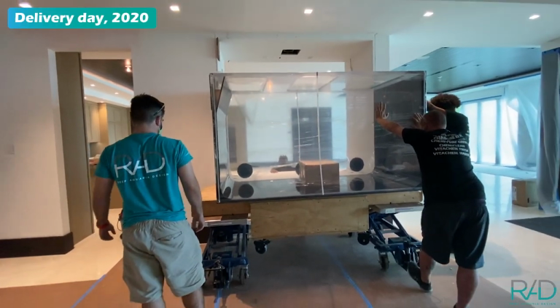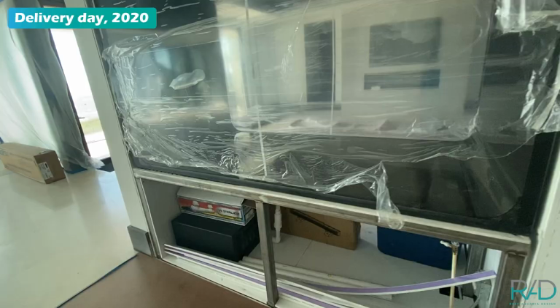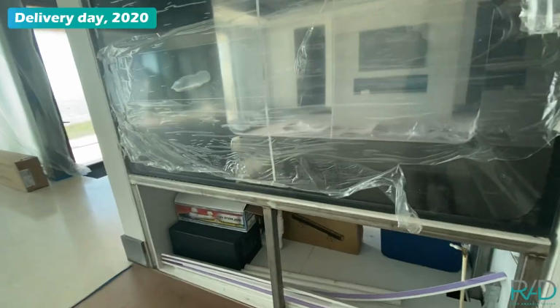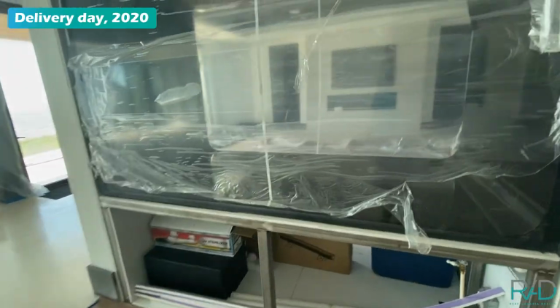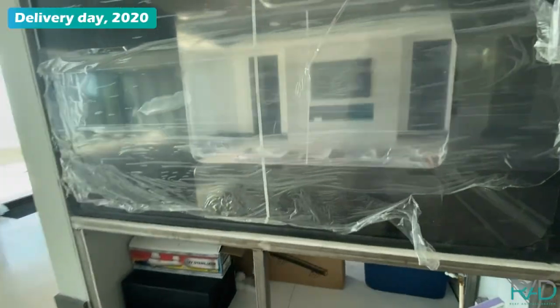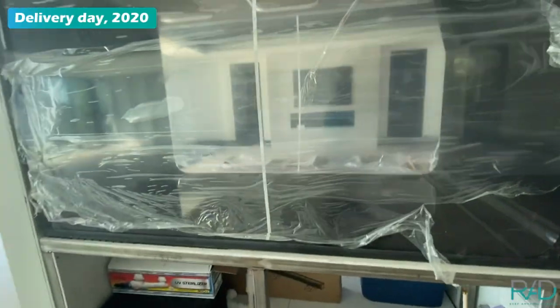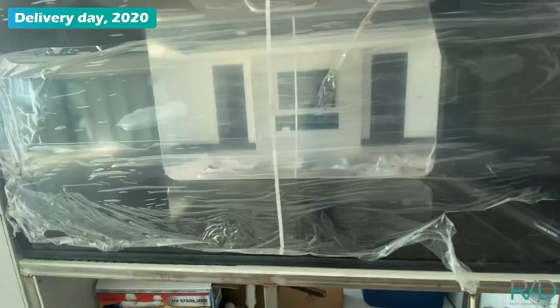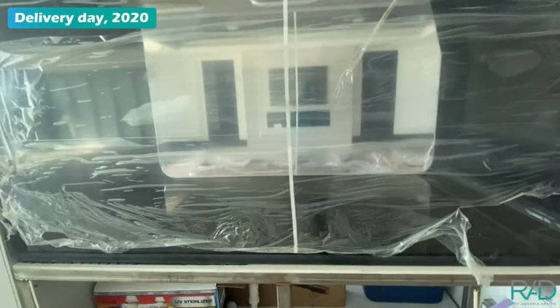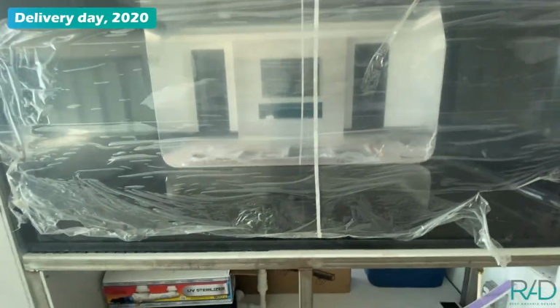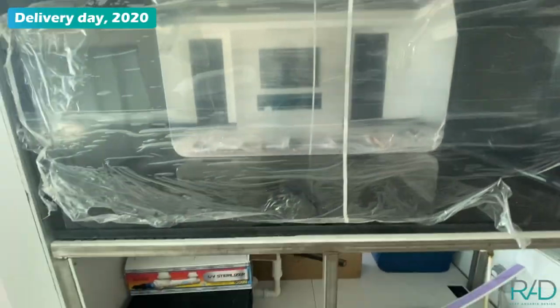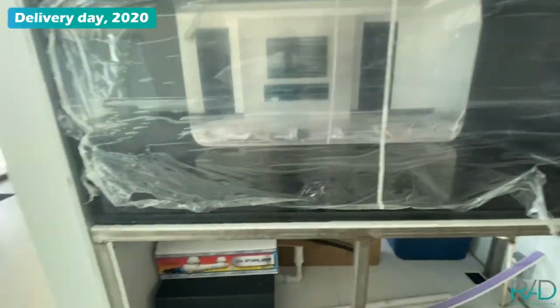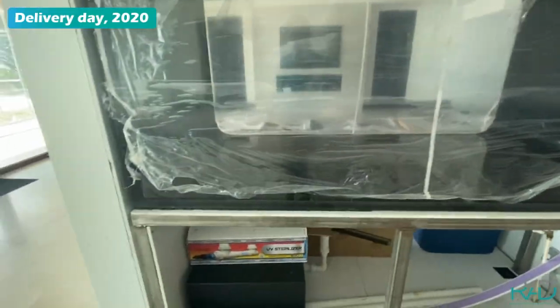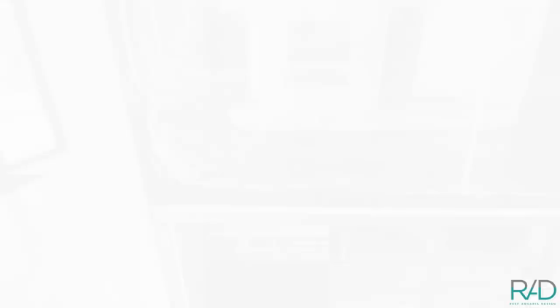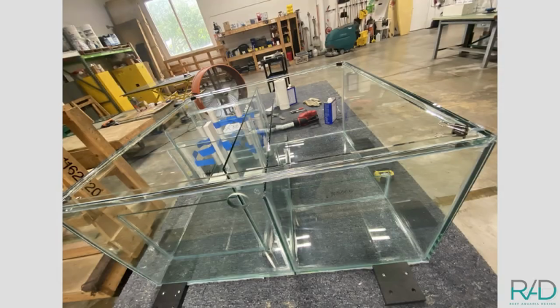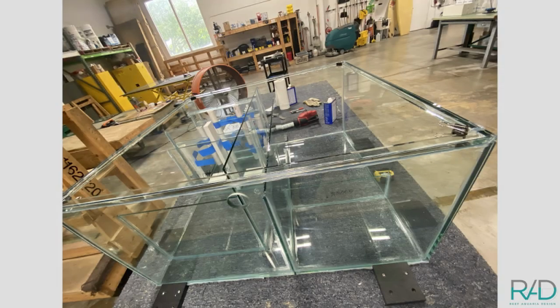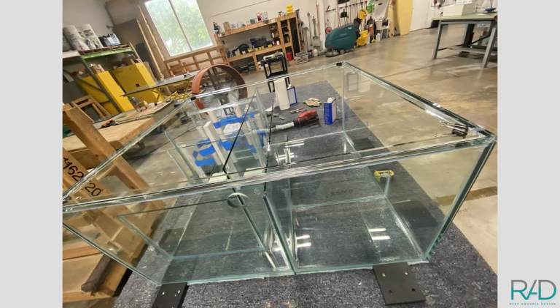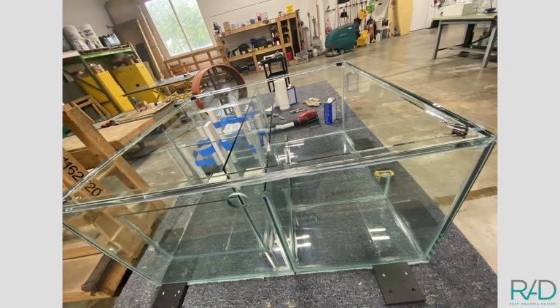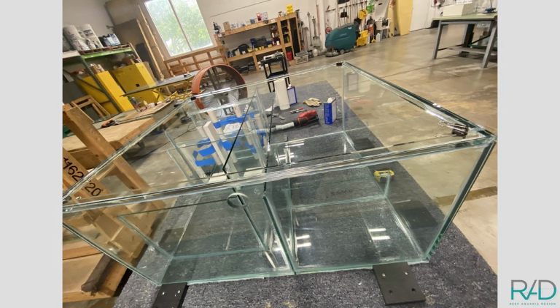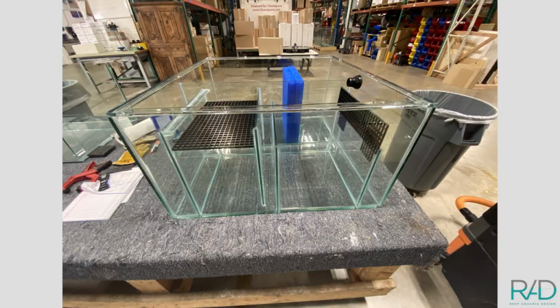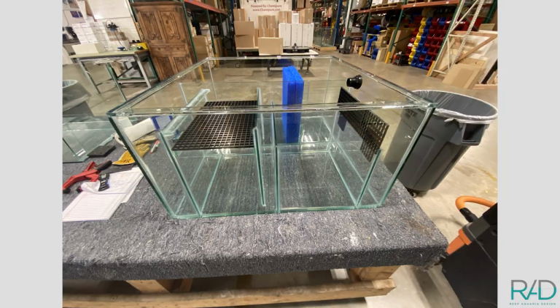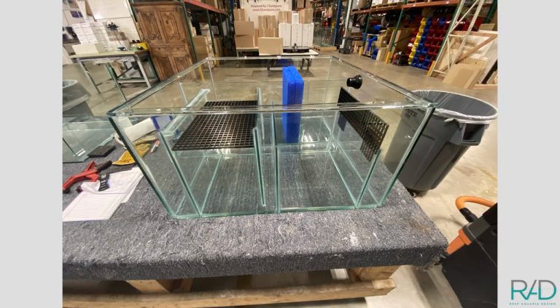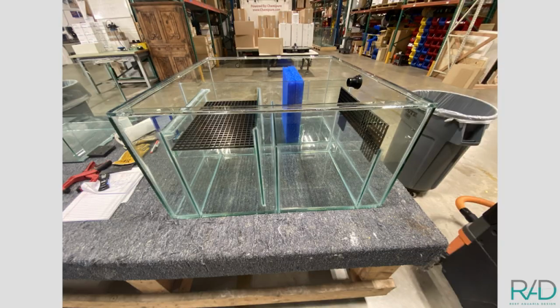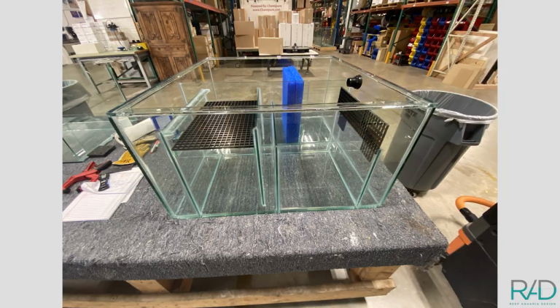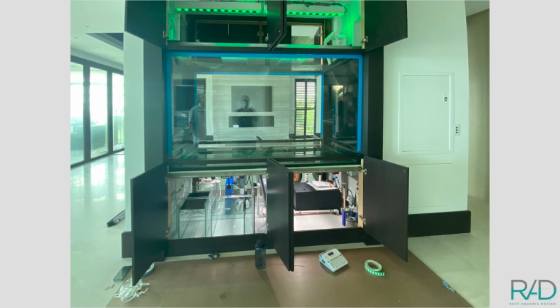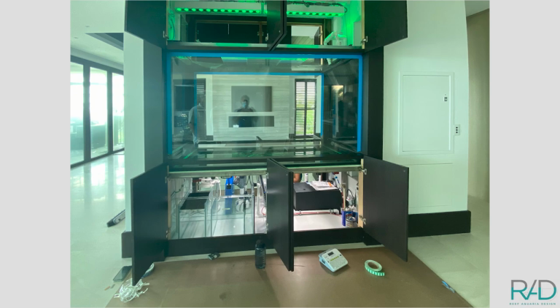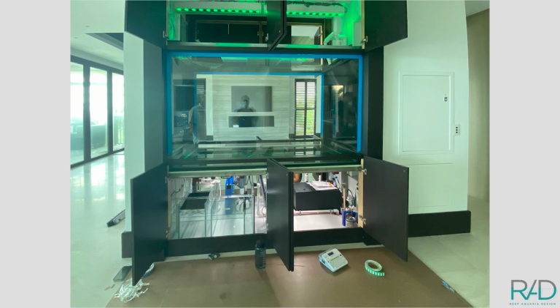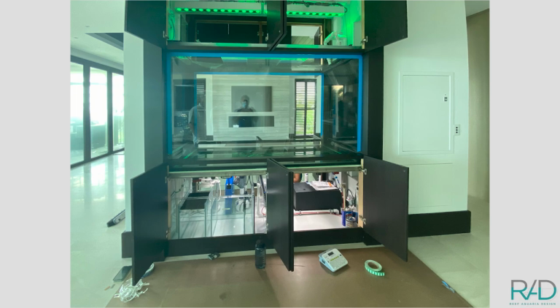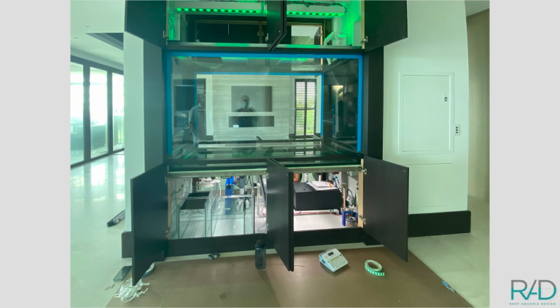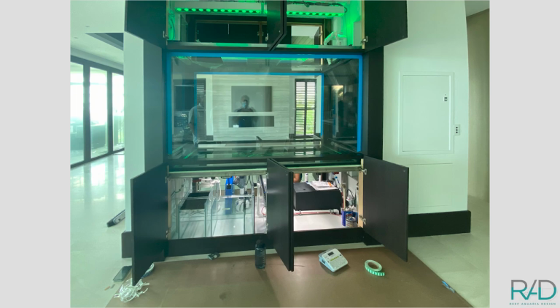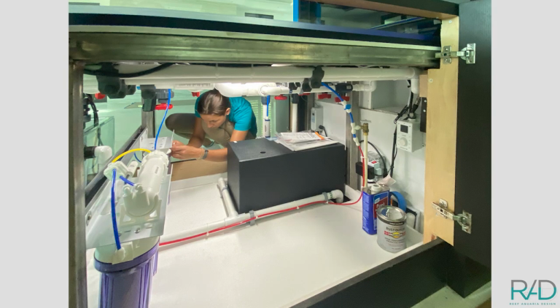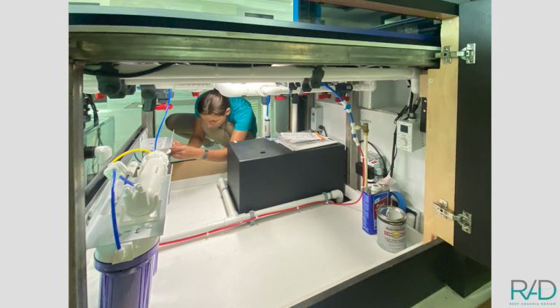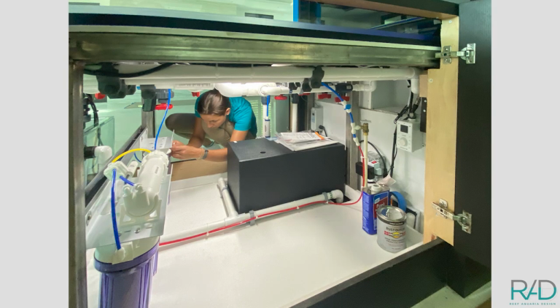This aquarium has been running for about a year and a half flawlessly at this point, and everything is looking really good.